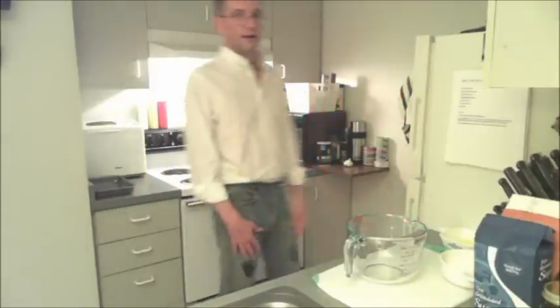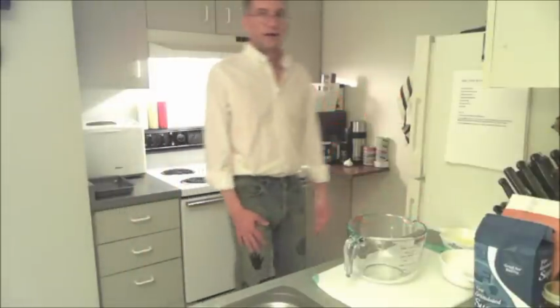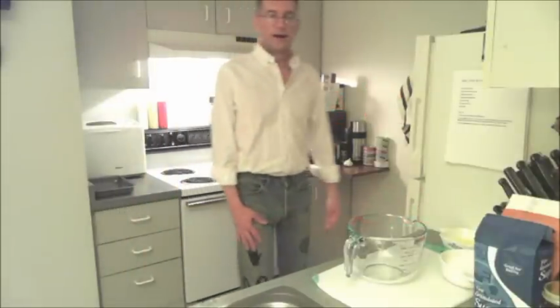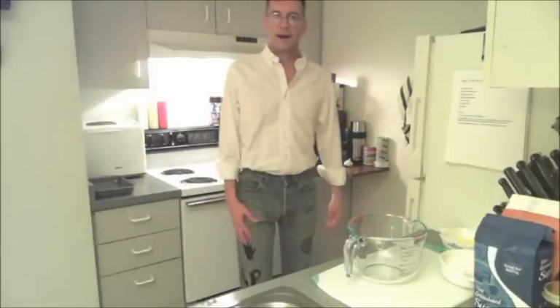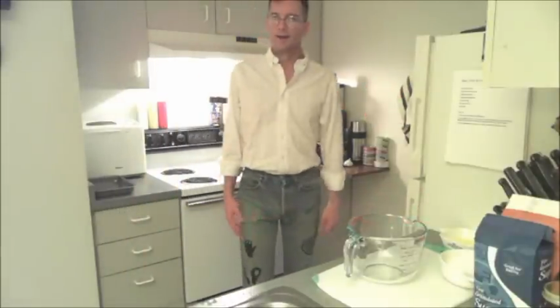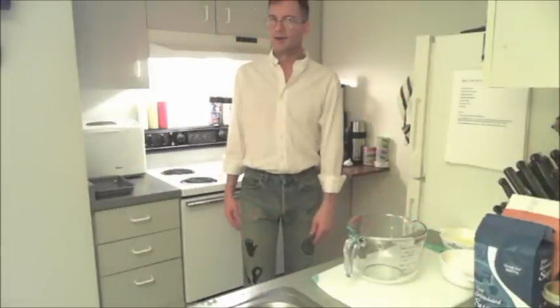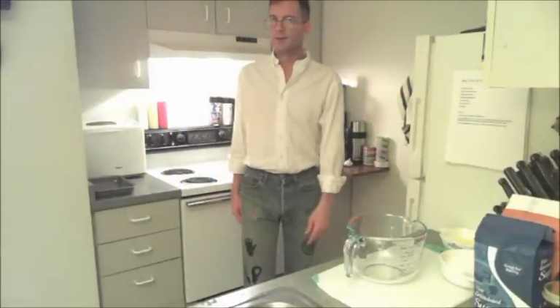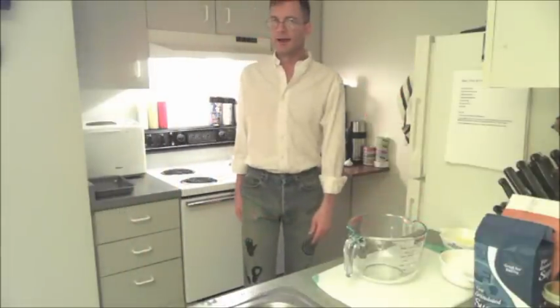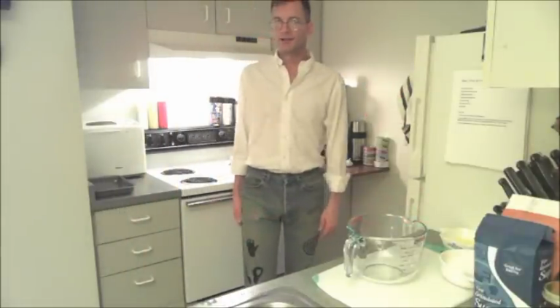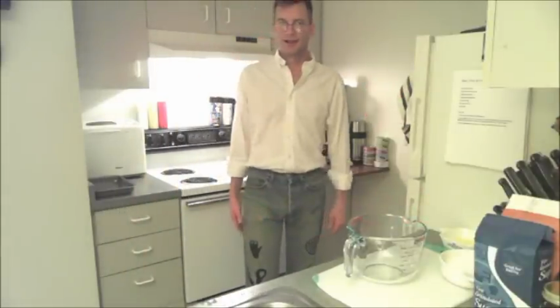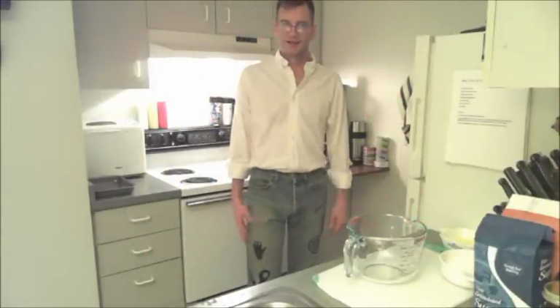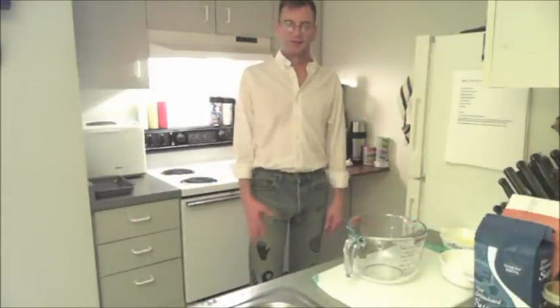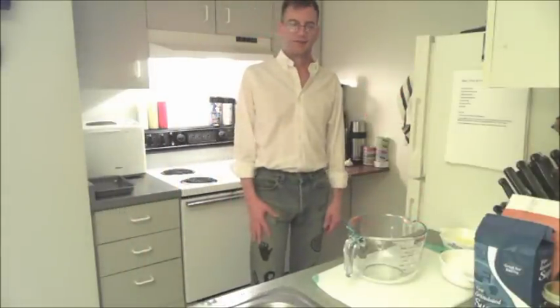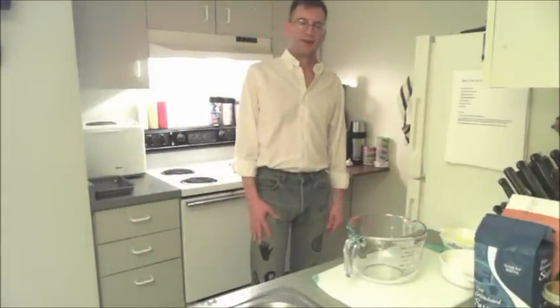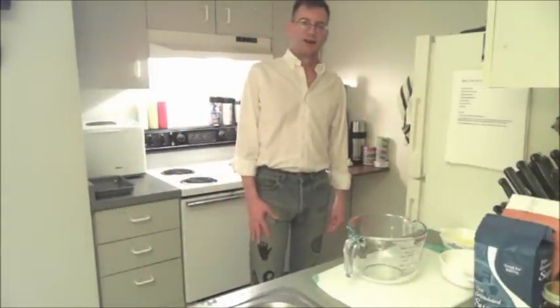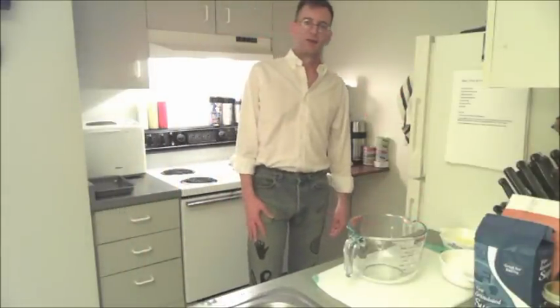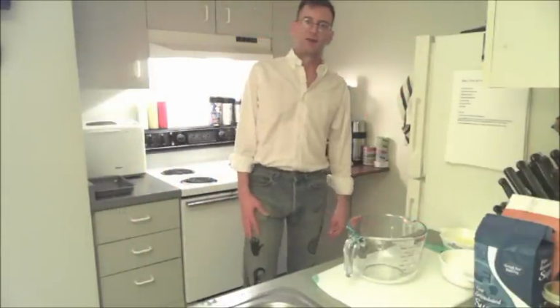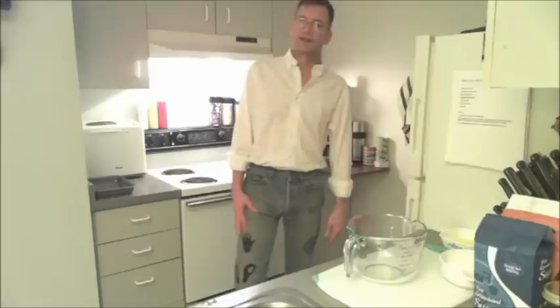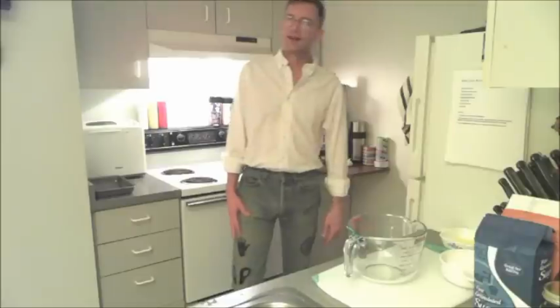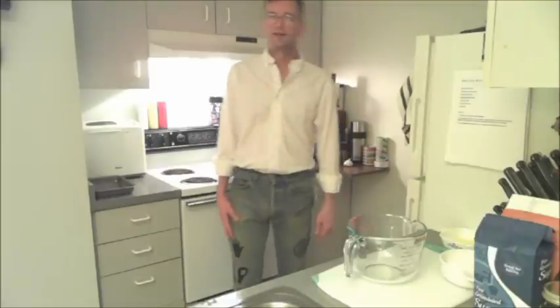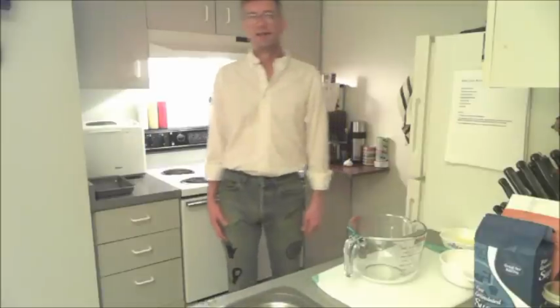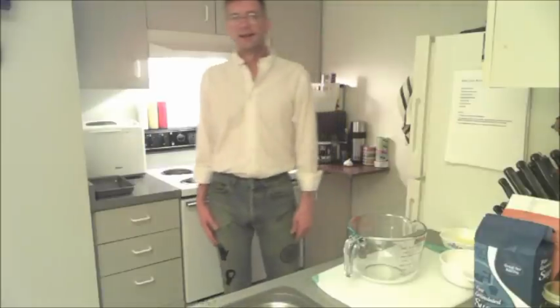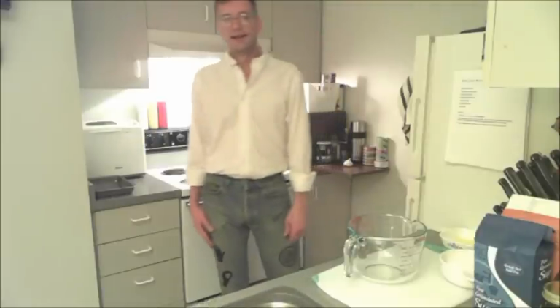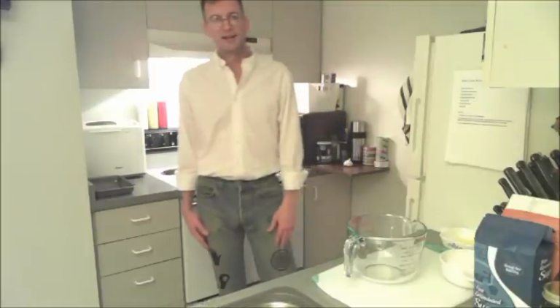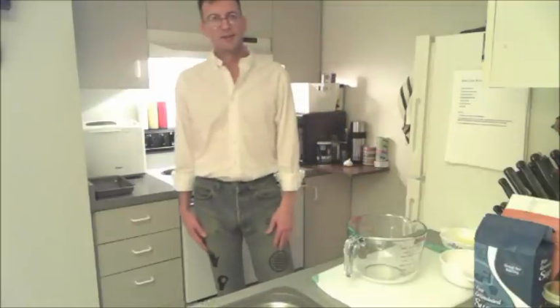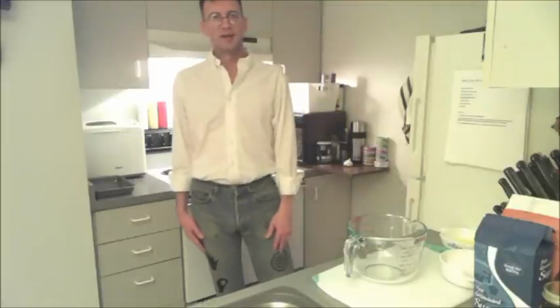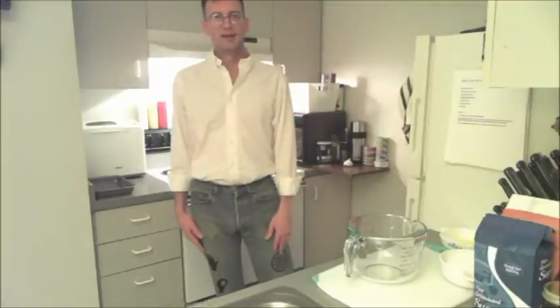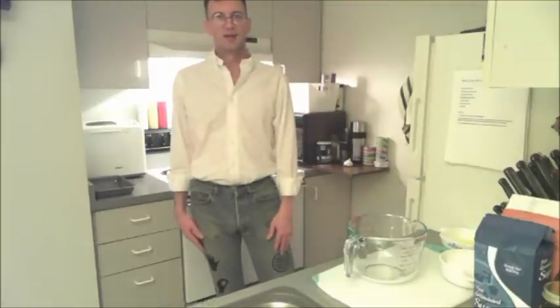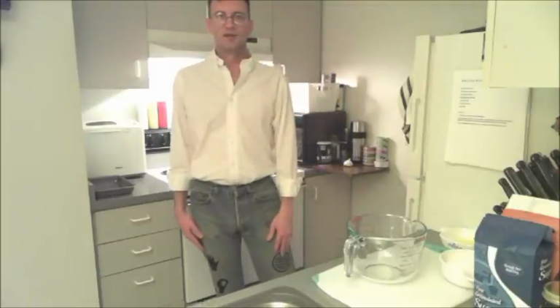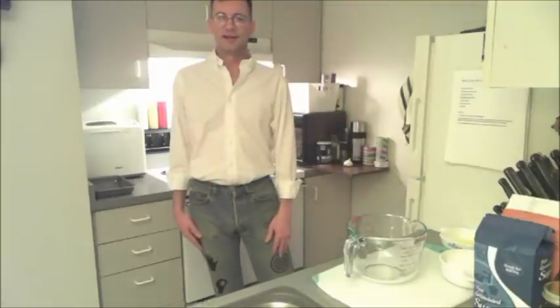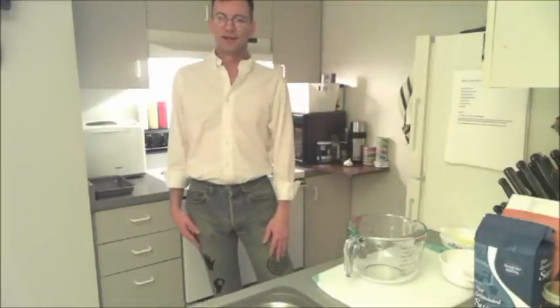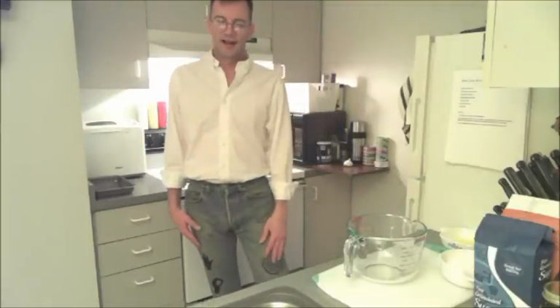Hi, and welcome to Bachelor Kitchen. I'm your host, Cal, and this is my cooking show for regular guys.